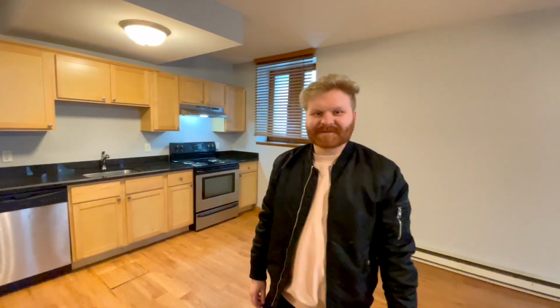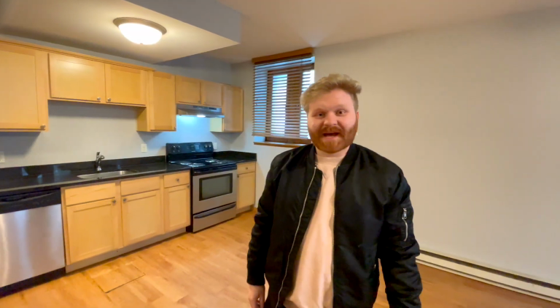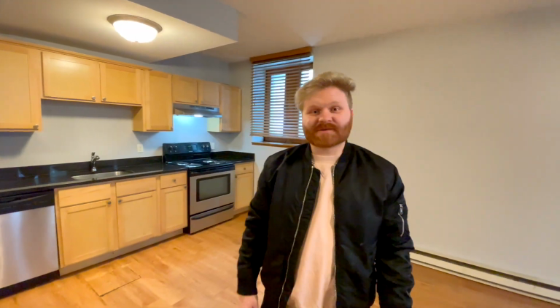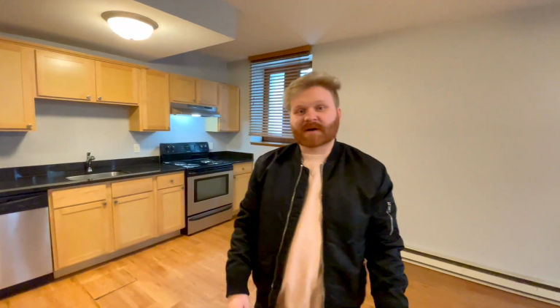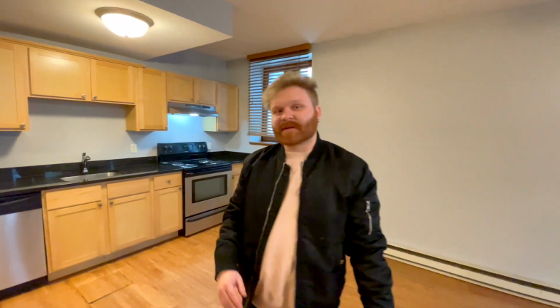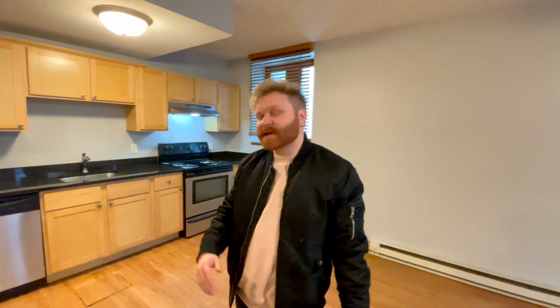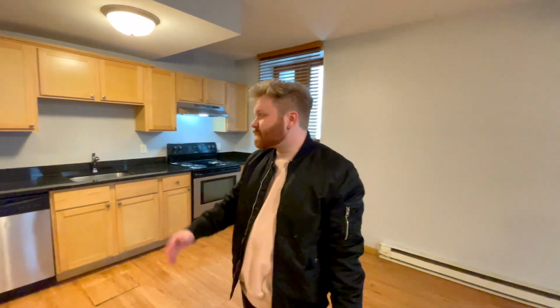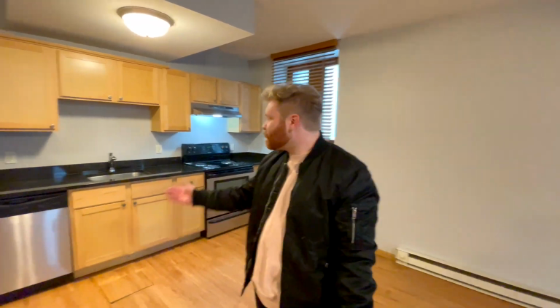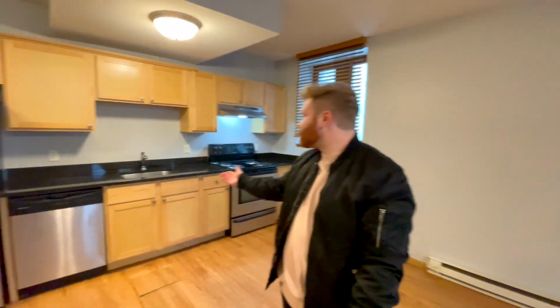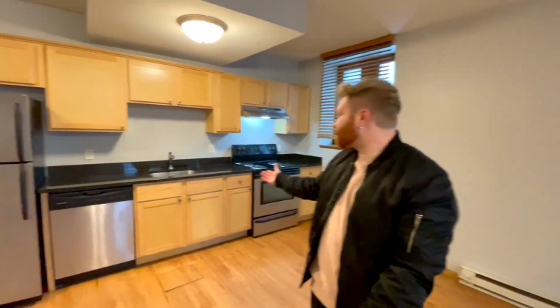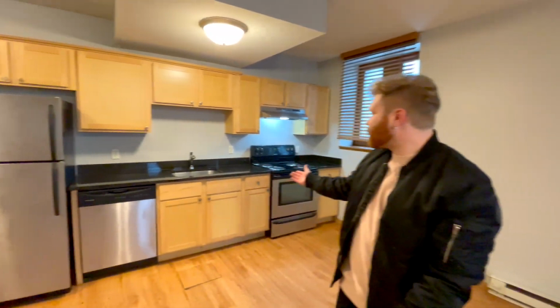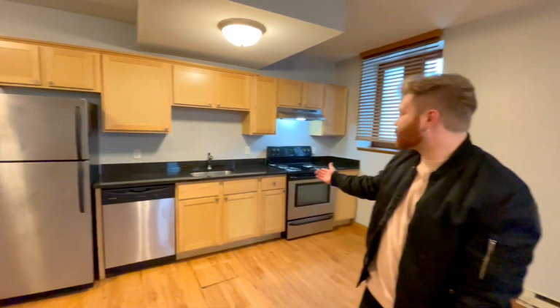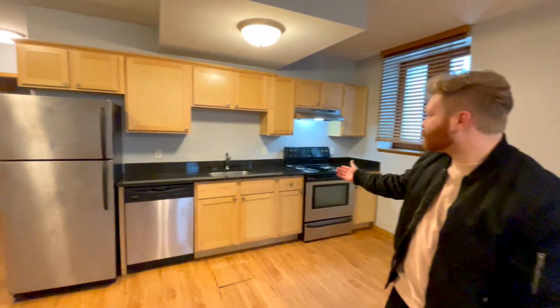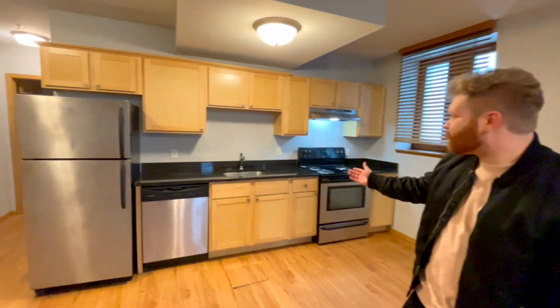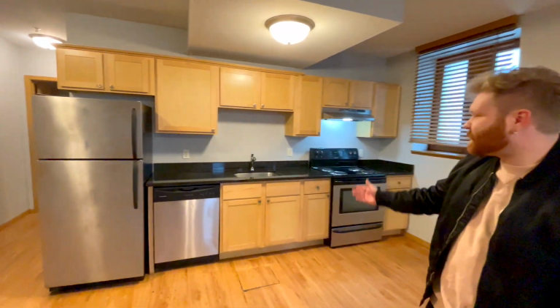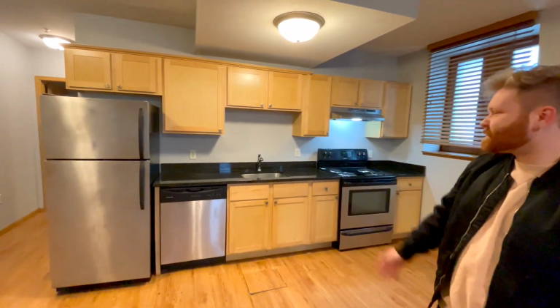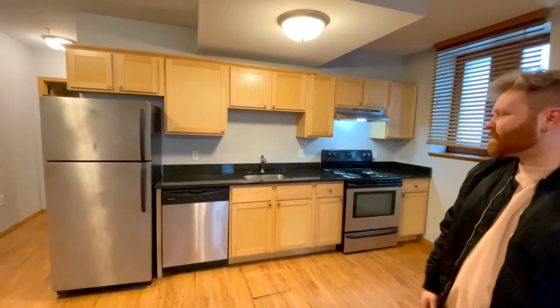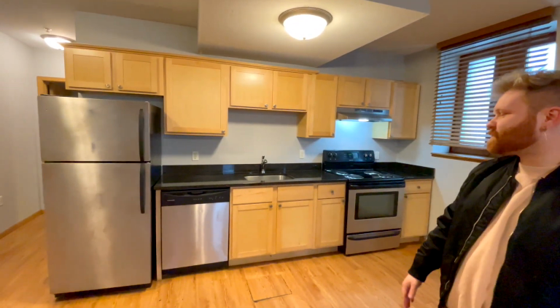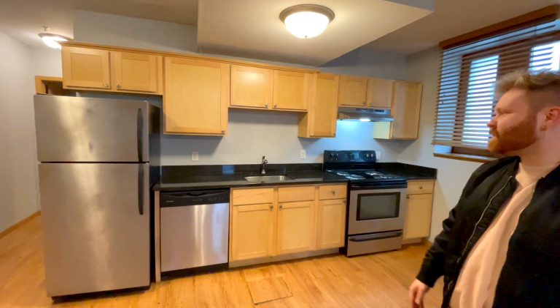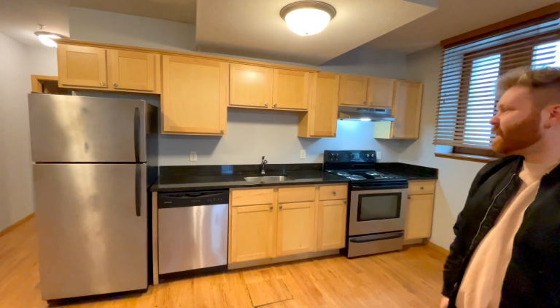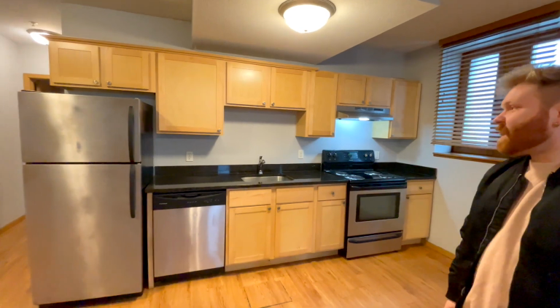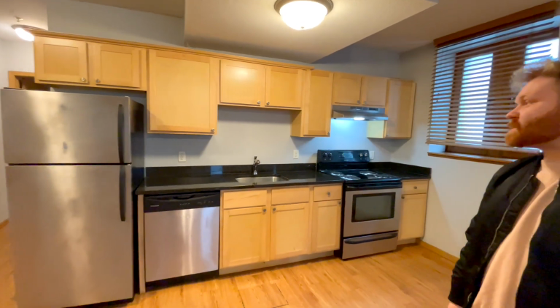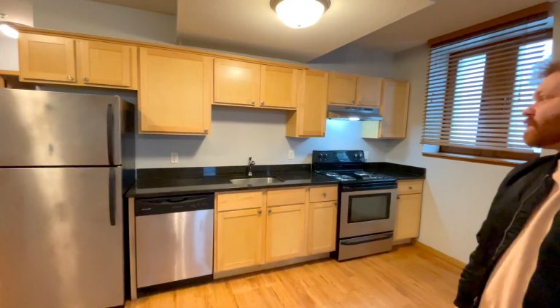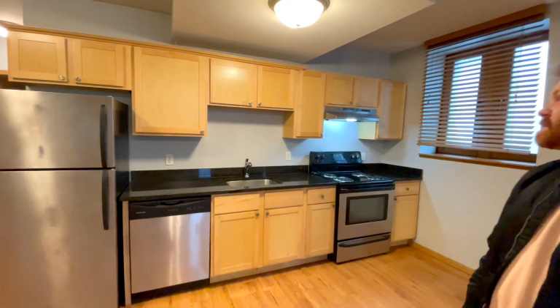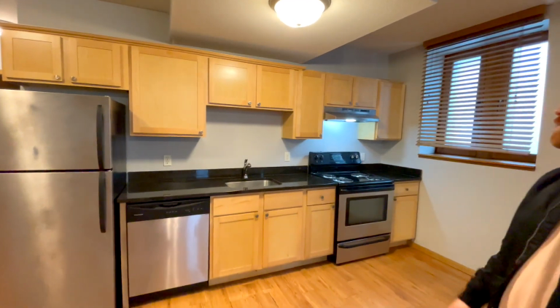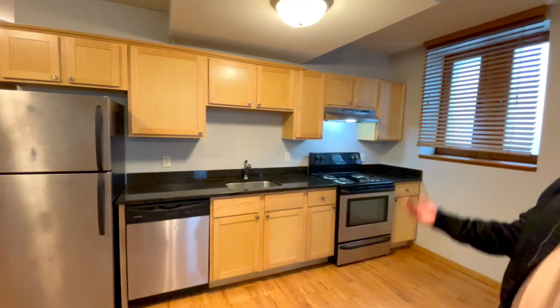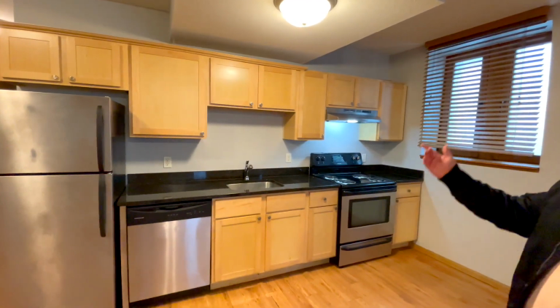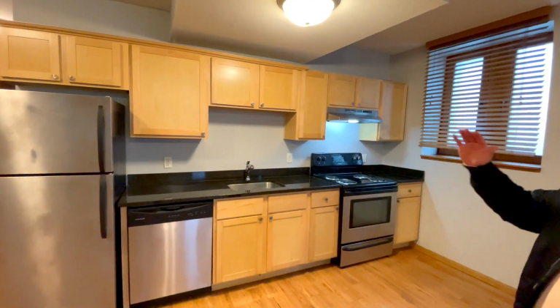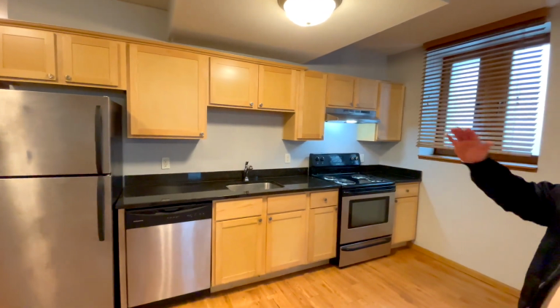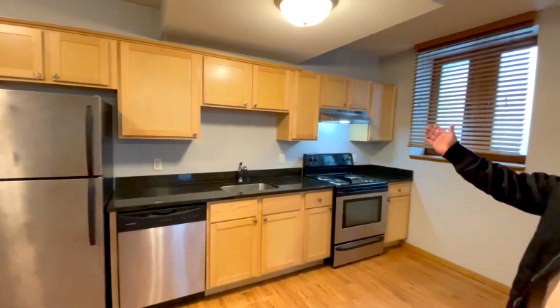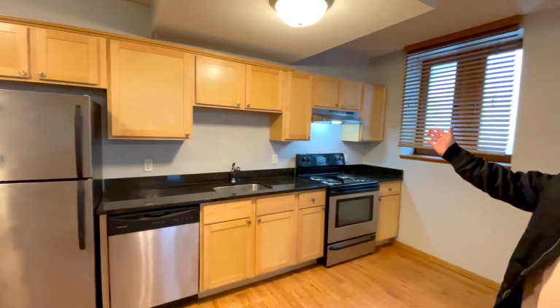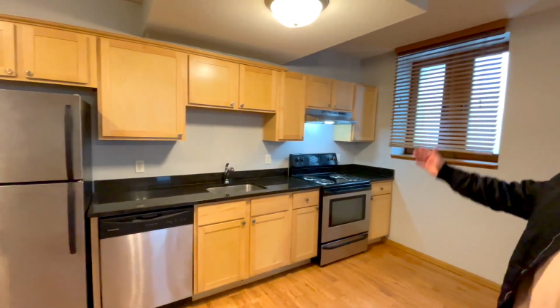As we walk over to the kitchen you can see the stainless steel appliances as I mentioned, as well as newly updated cabinetry.